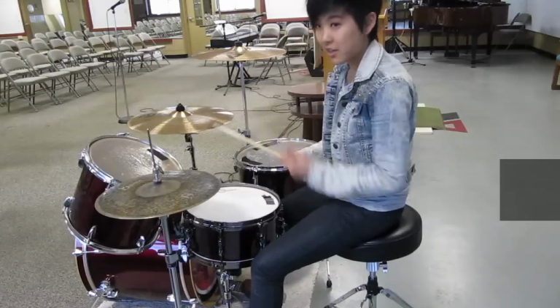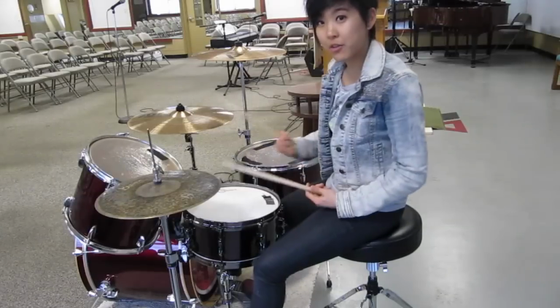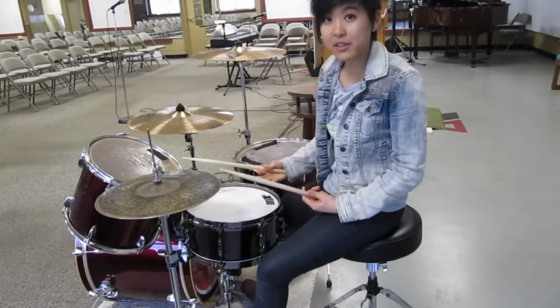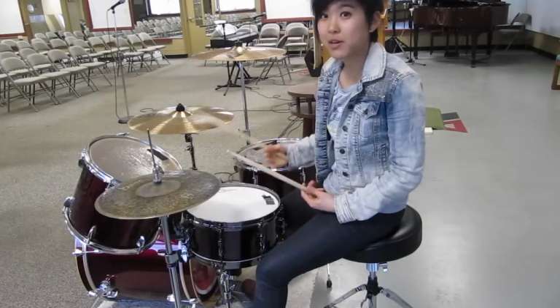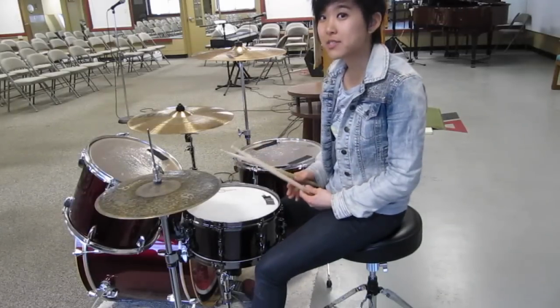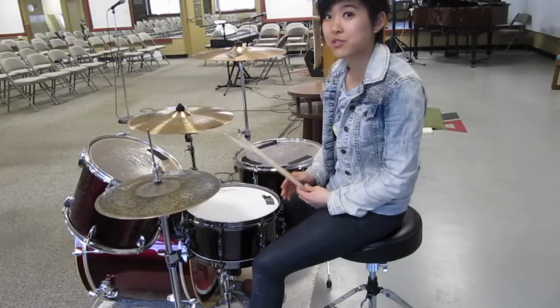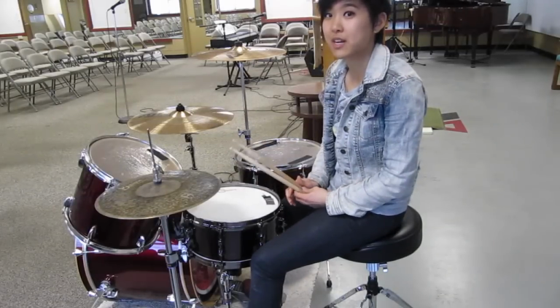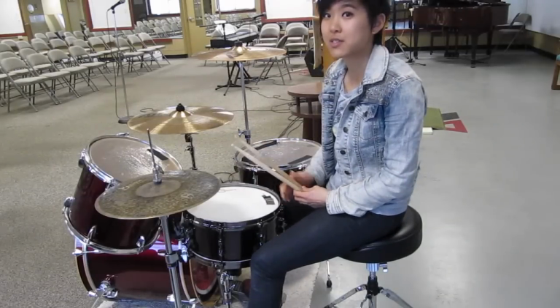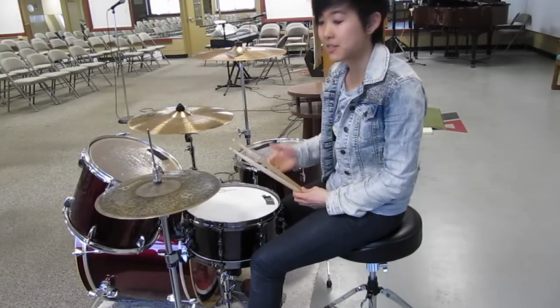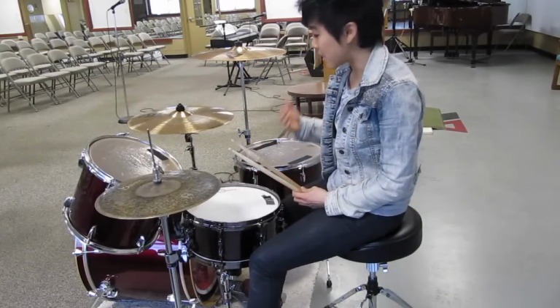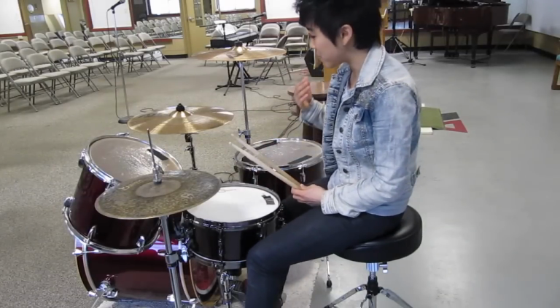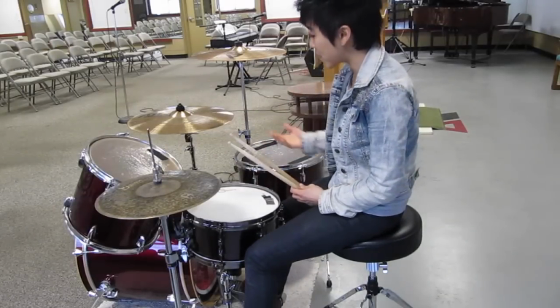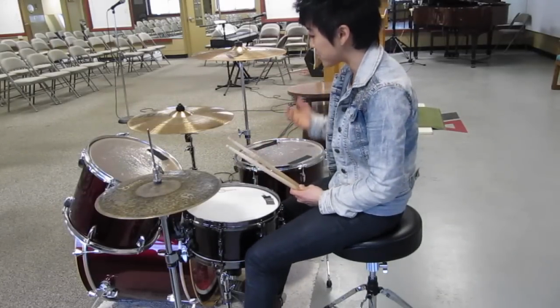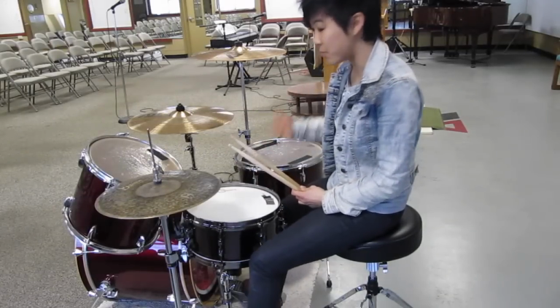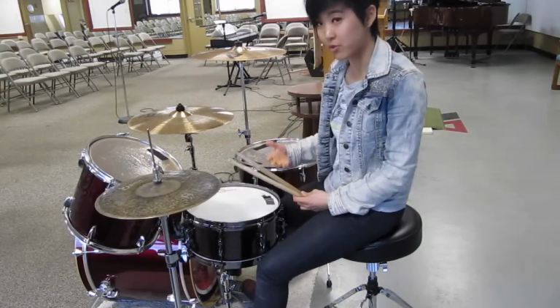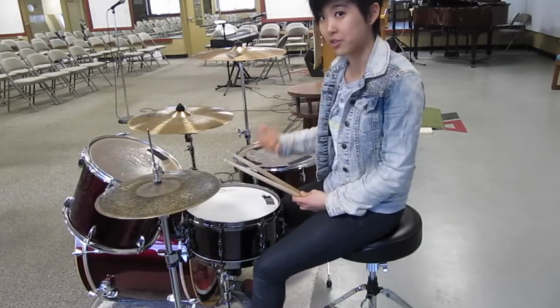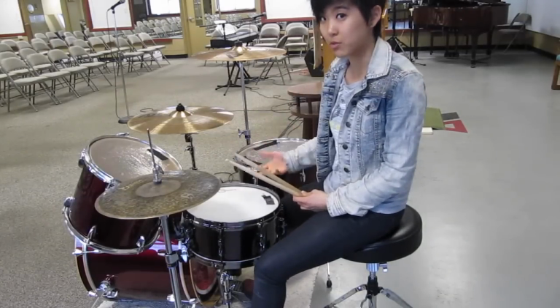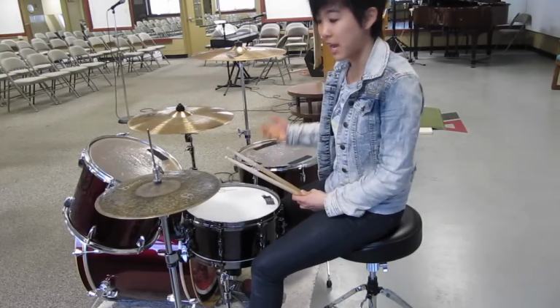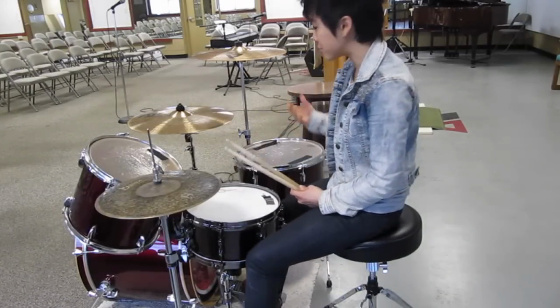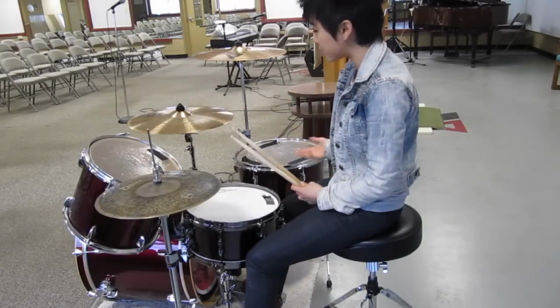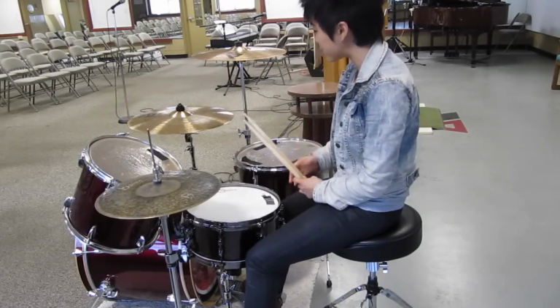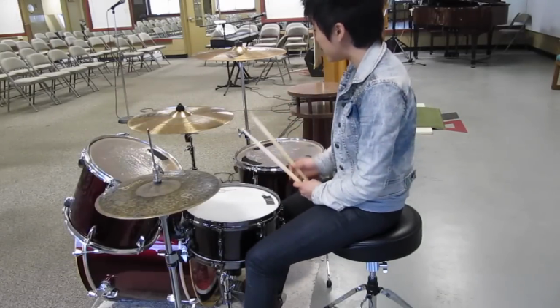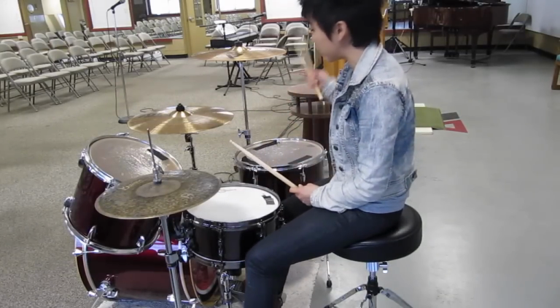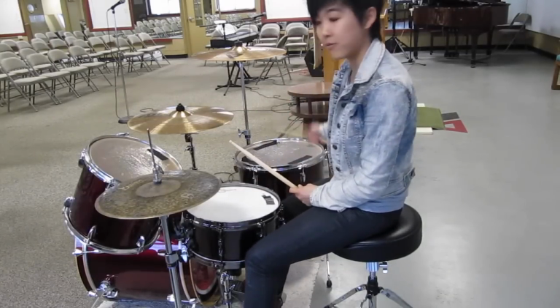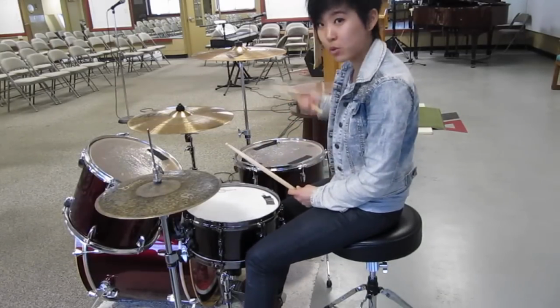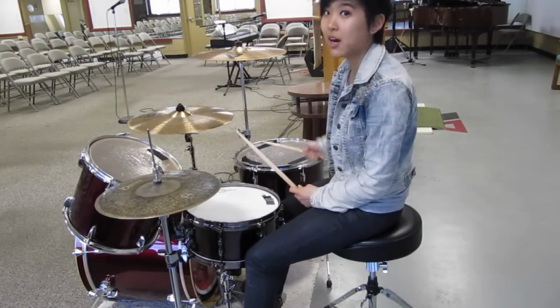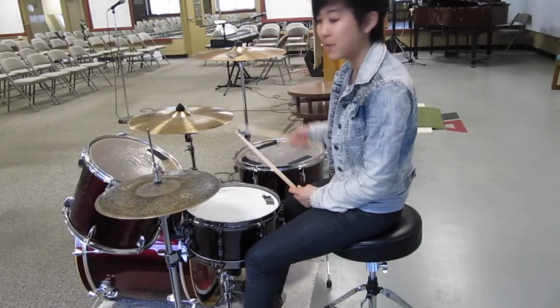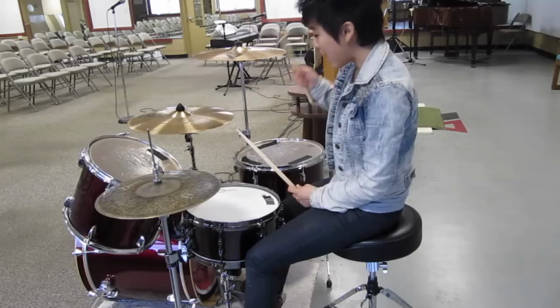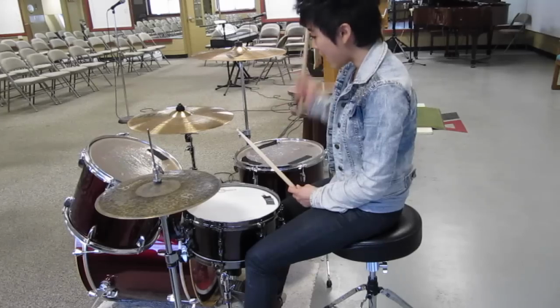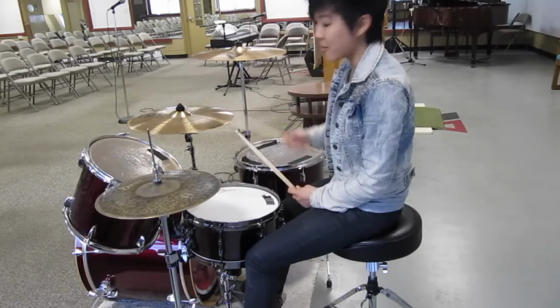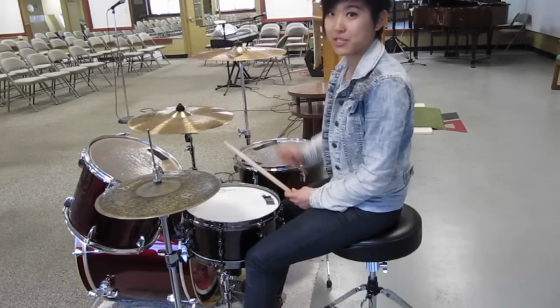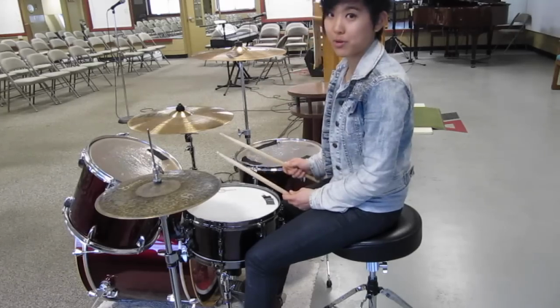And the great thing about this exercise is that it practices both your doubles and your singles between the floor tom and the bass drum.